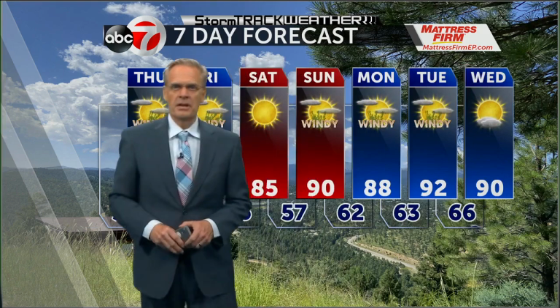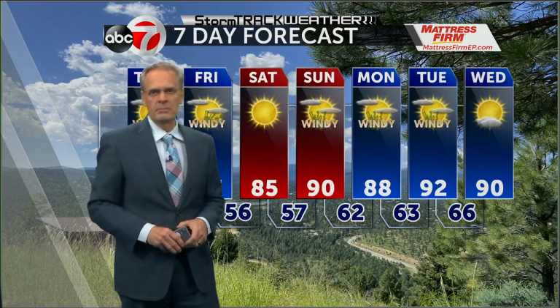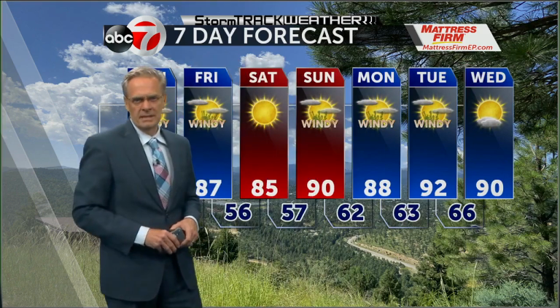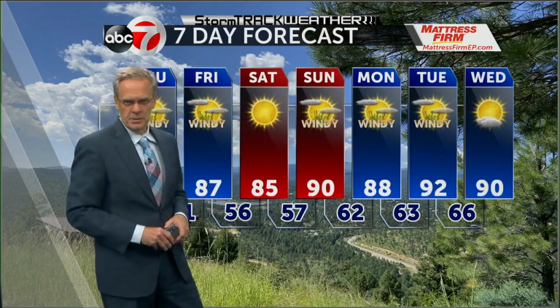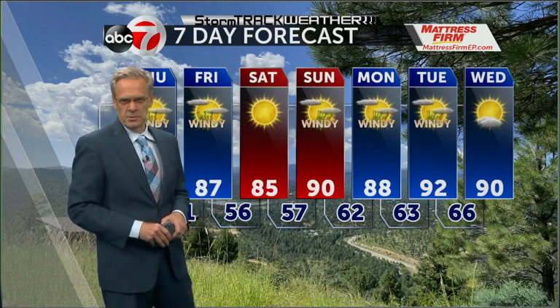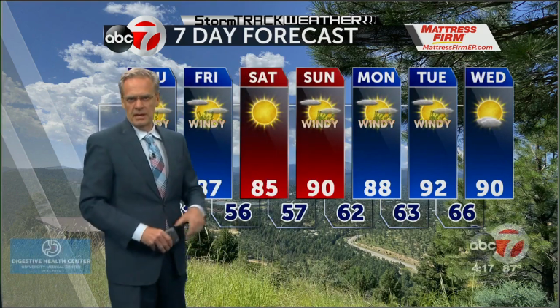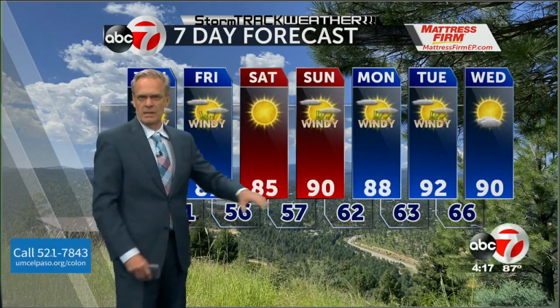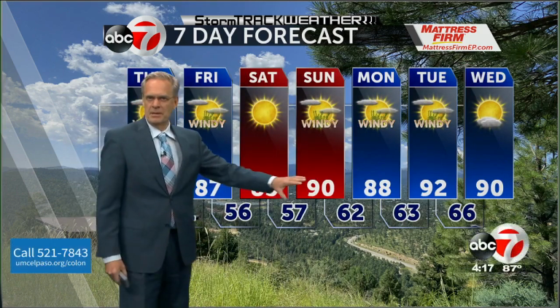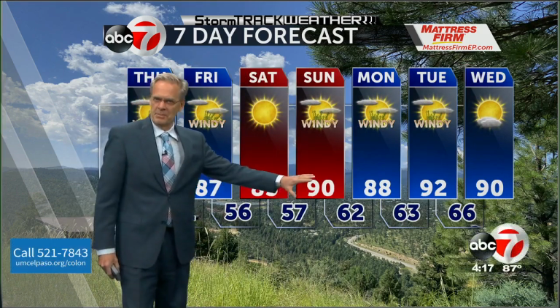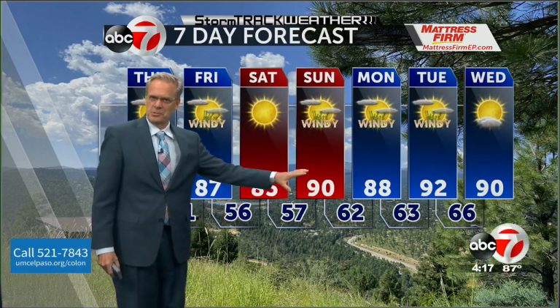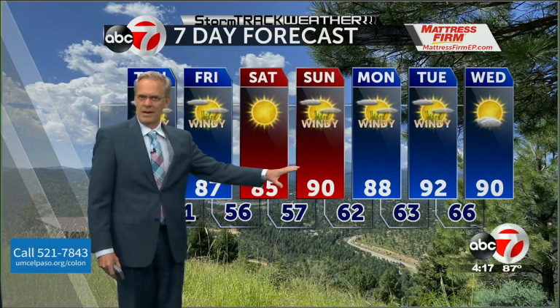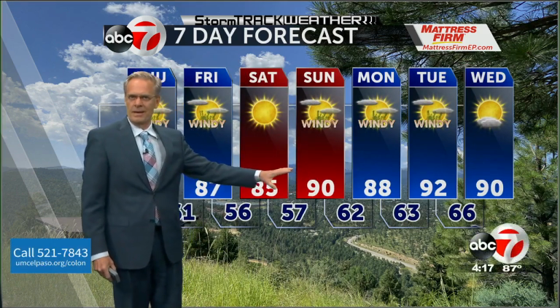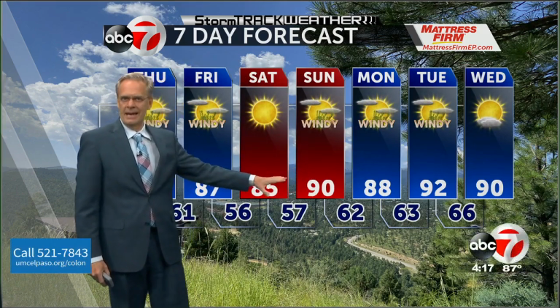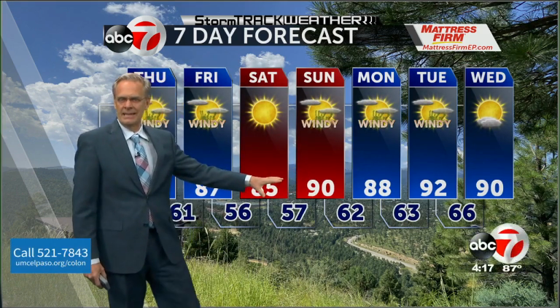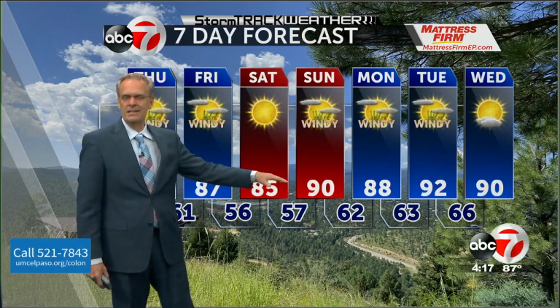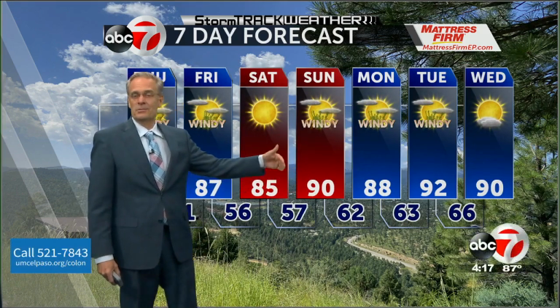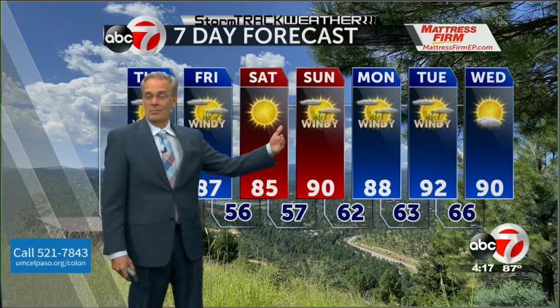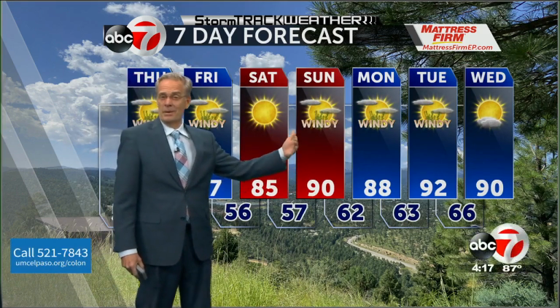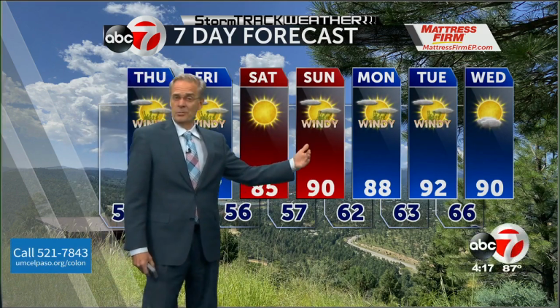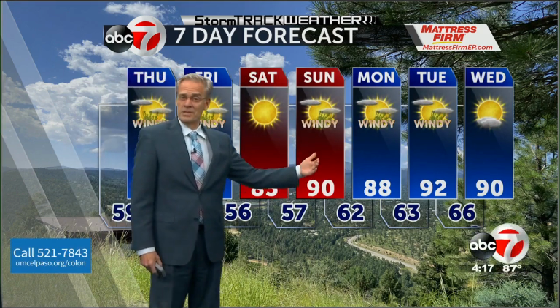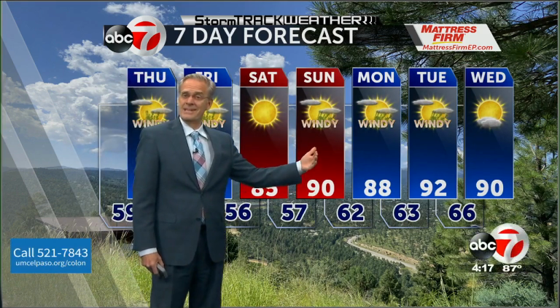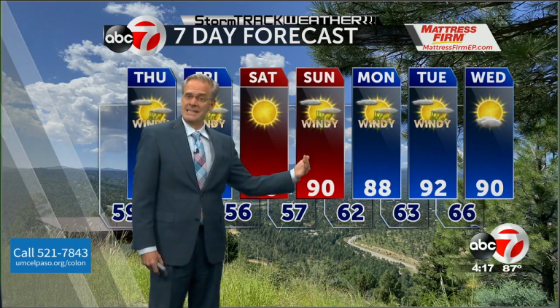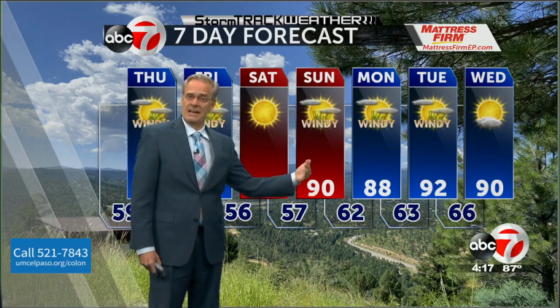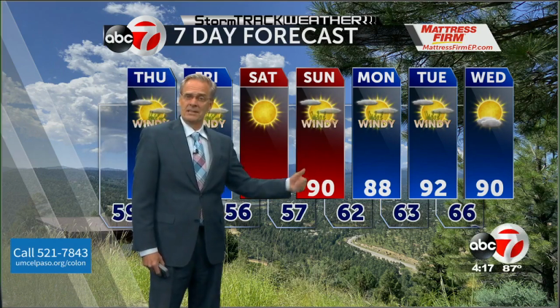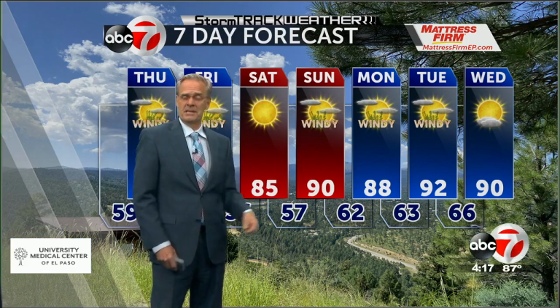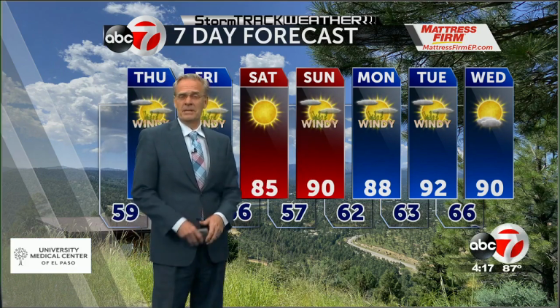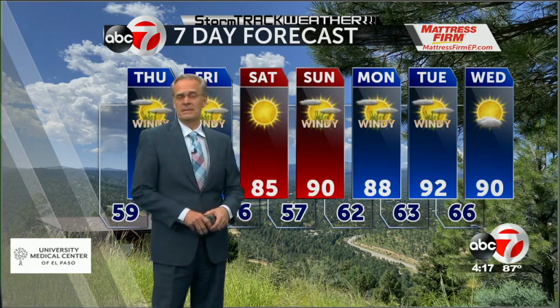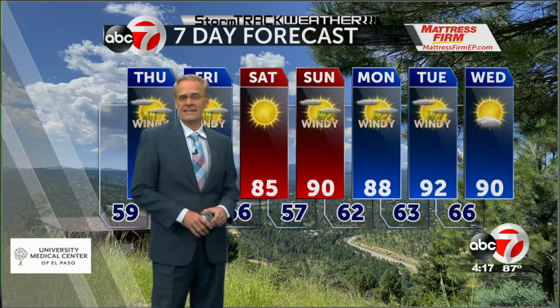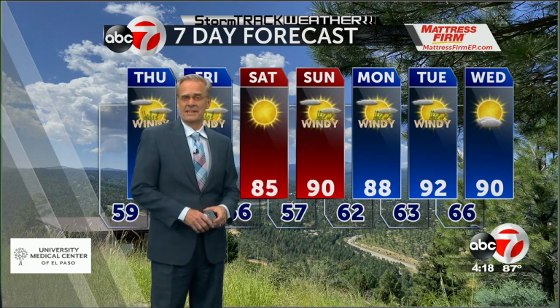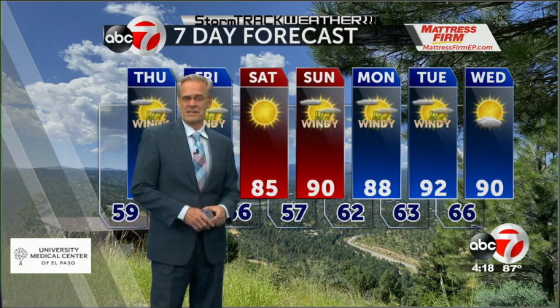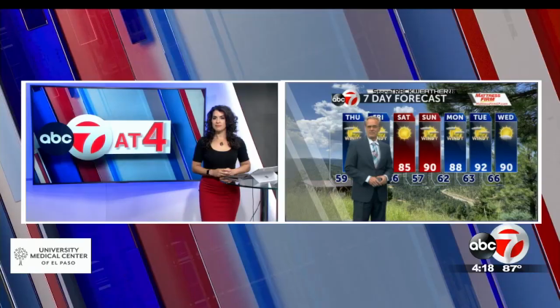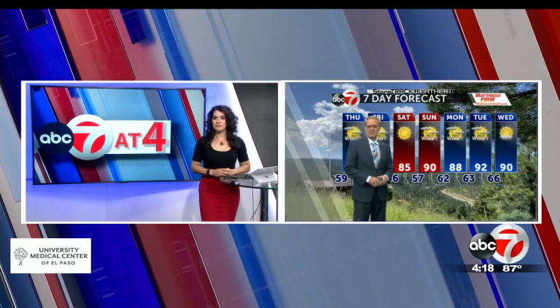Sunday, Monday, Tuesday — the winds start to pick up more and we'll keep our temperatures right around 90. We'll talk more about the winds in detail coming up in the next half hour.